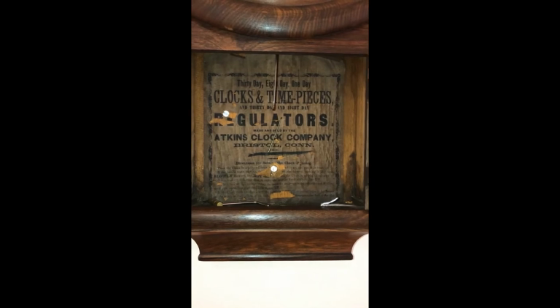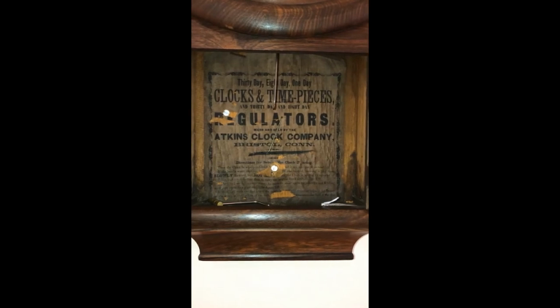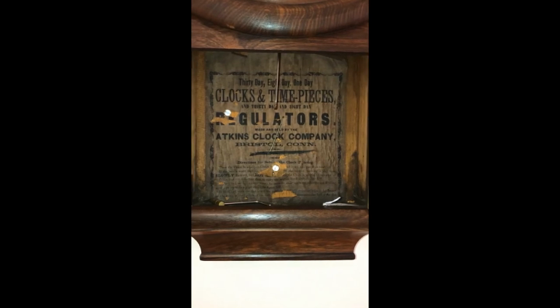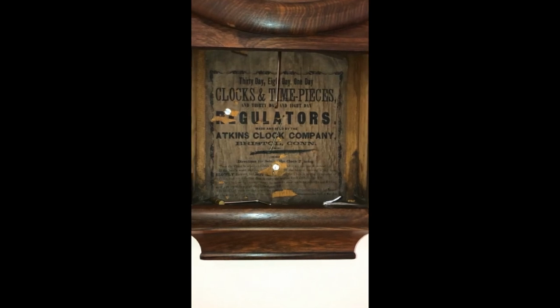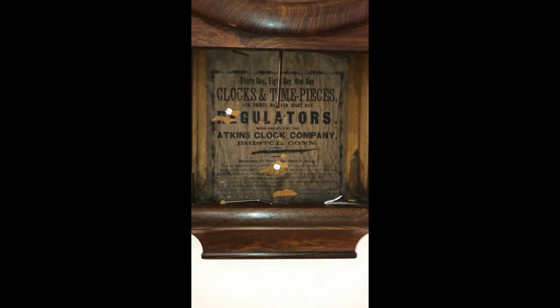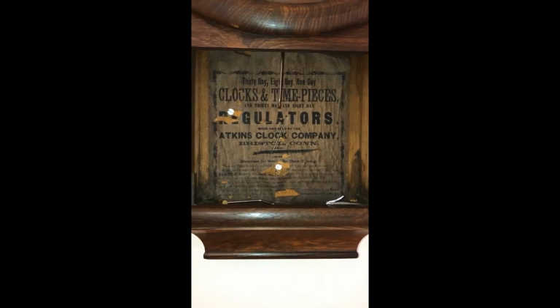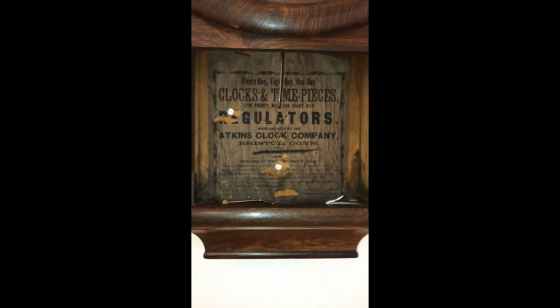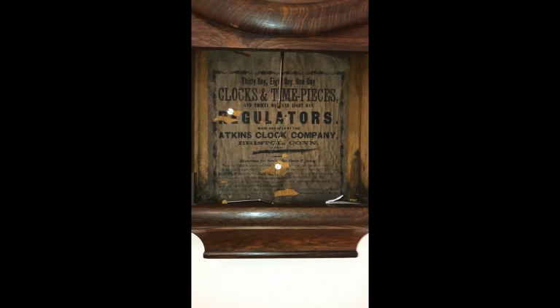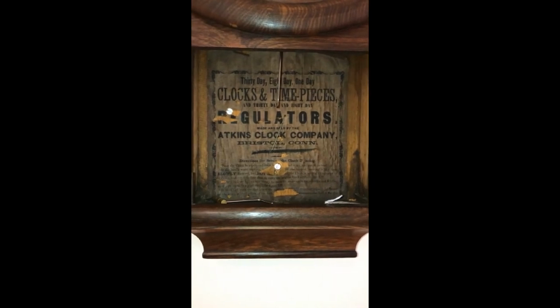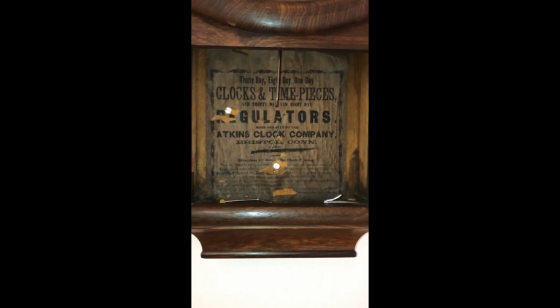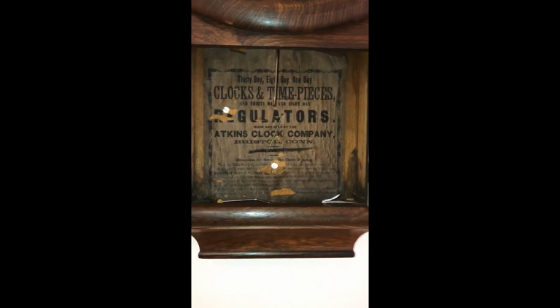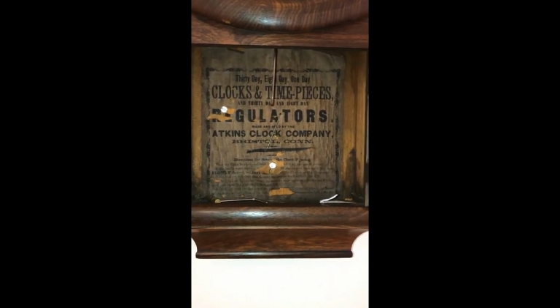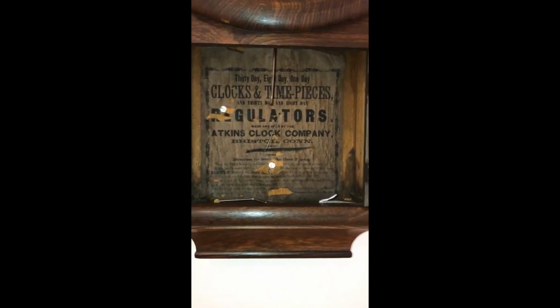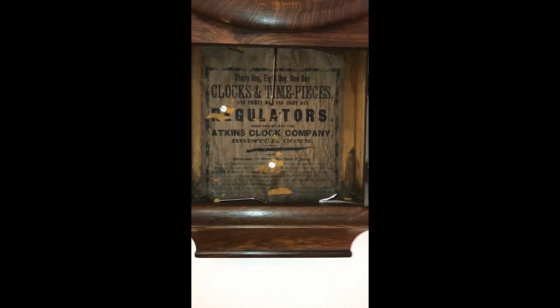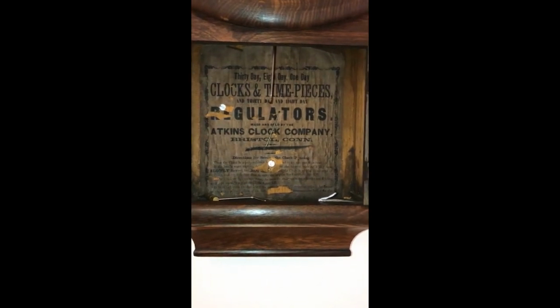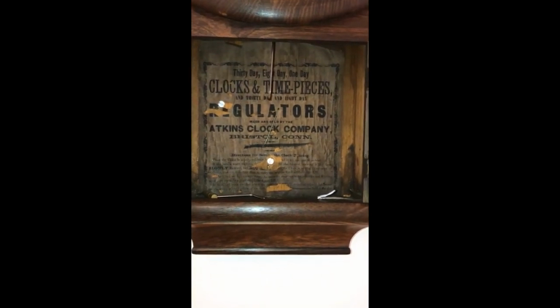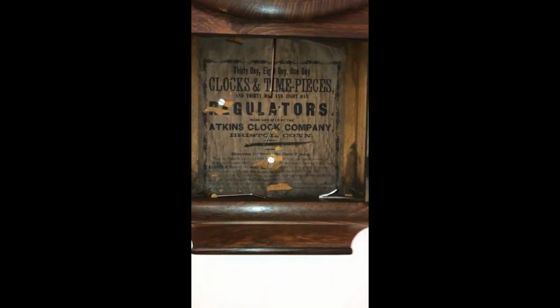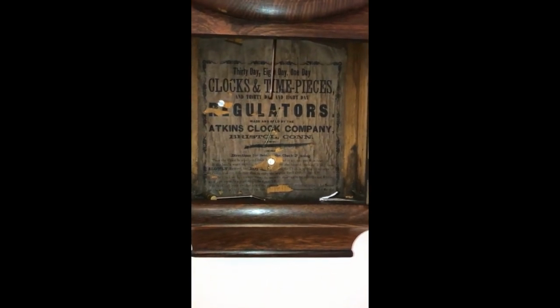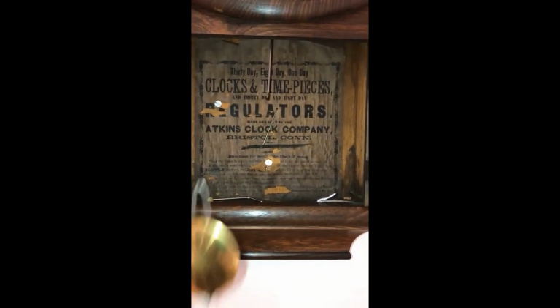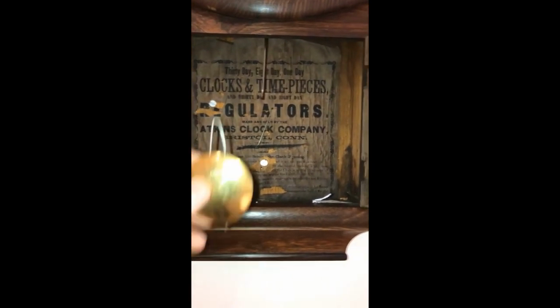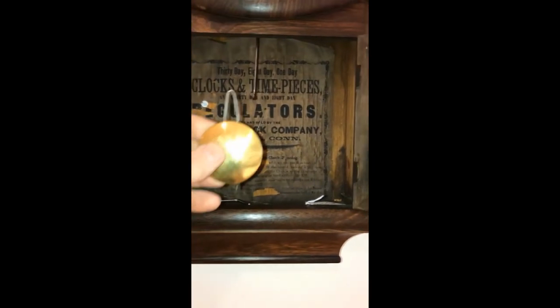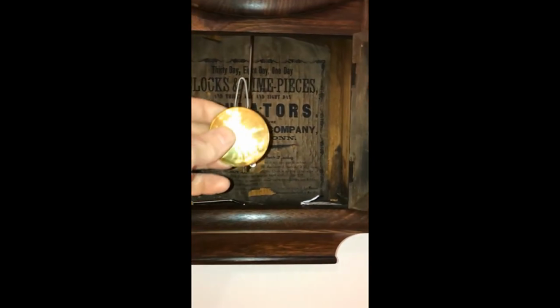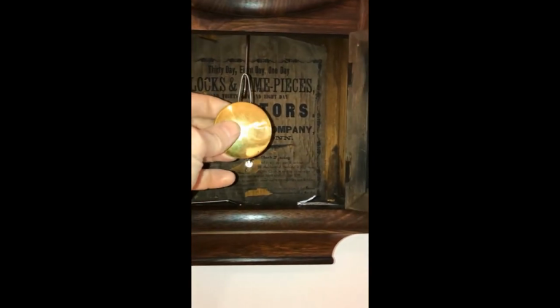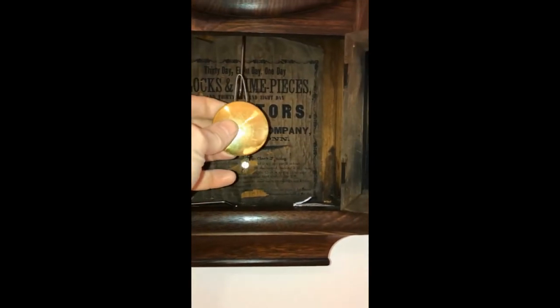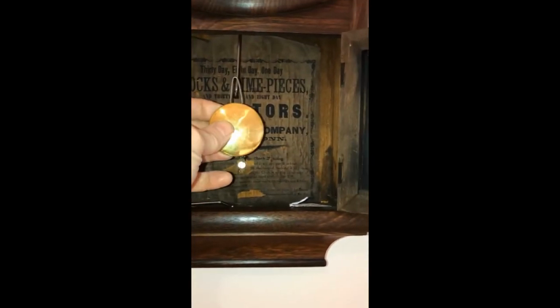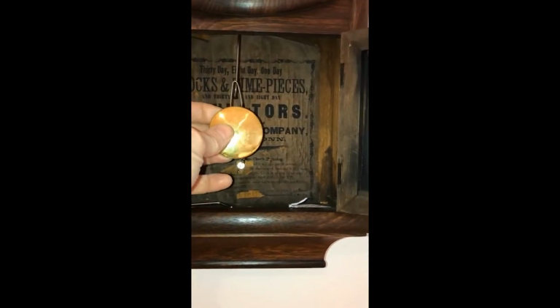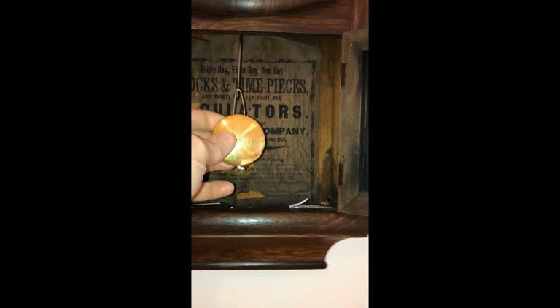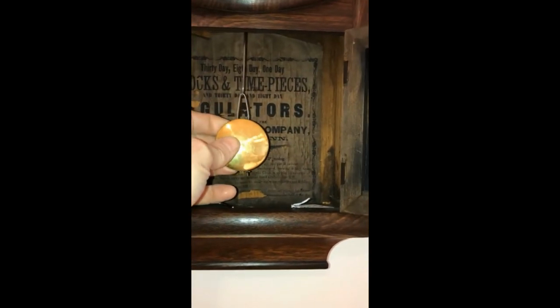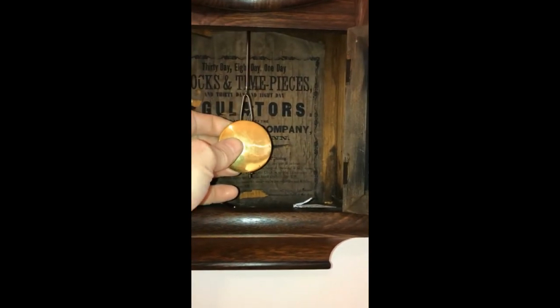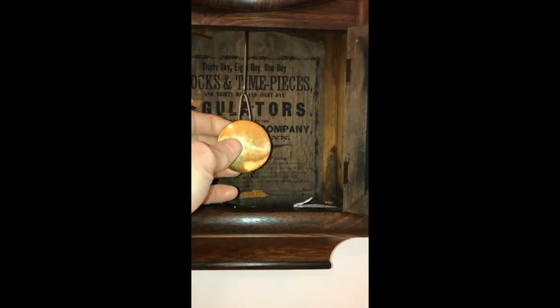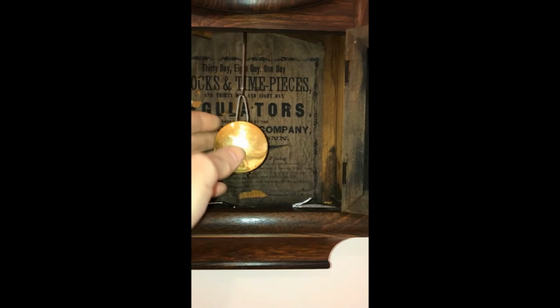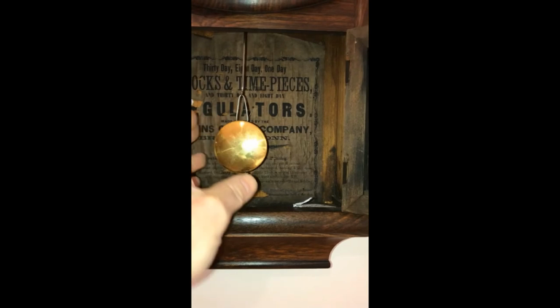Here's a look at the back label on the backboard of the clock. Now let's get it running for you.